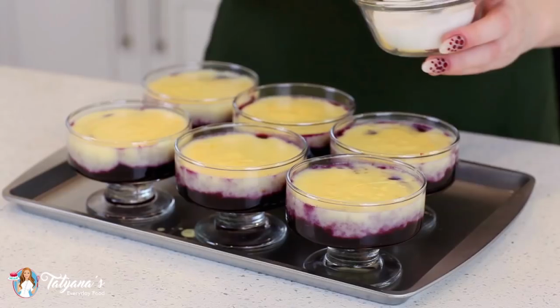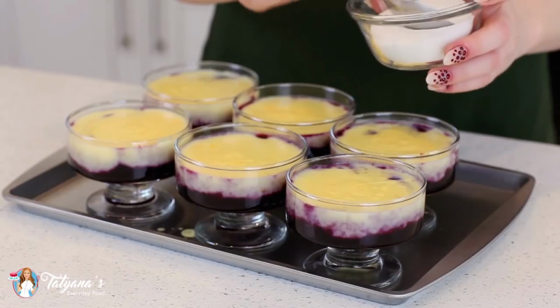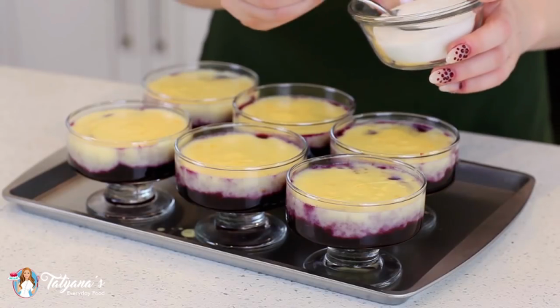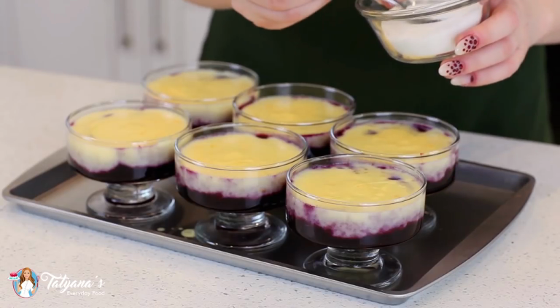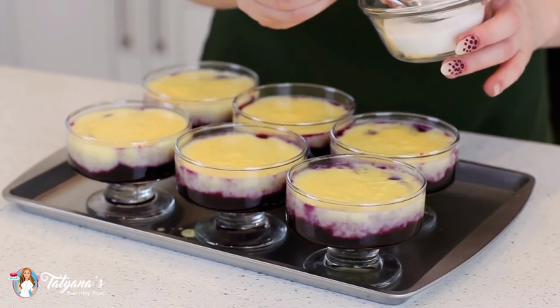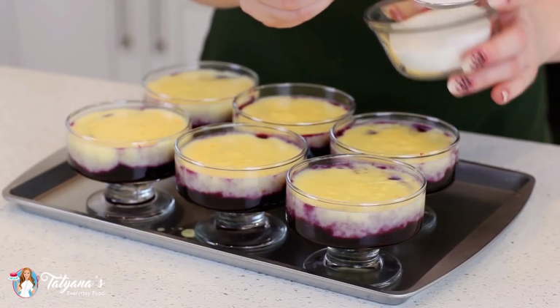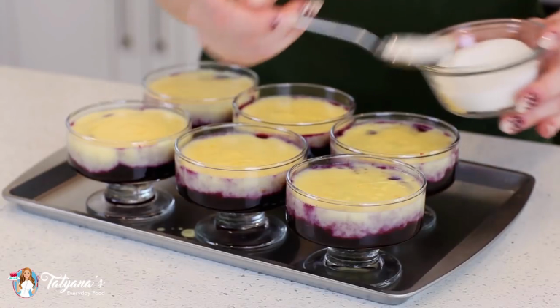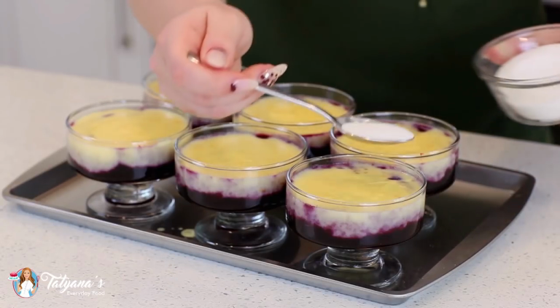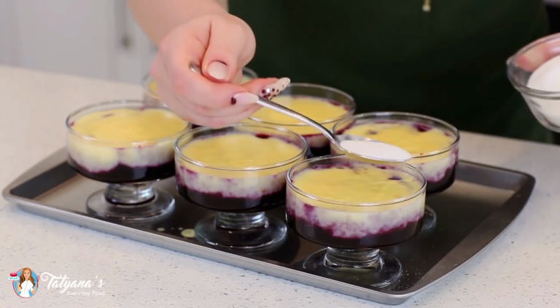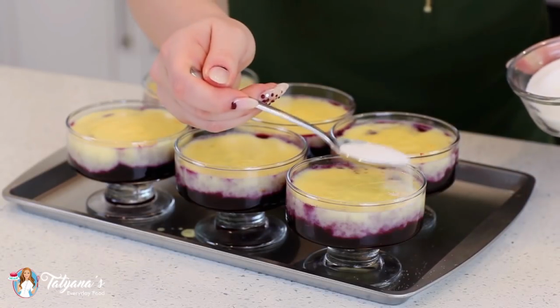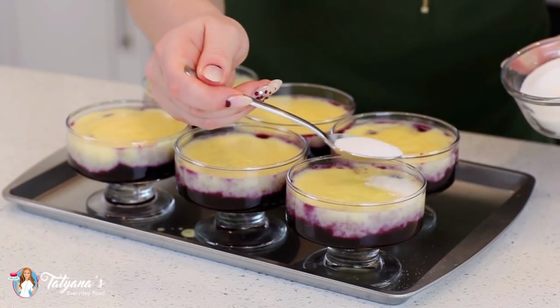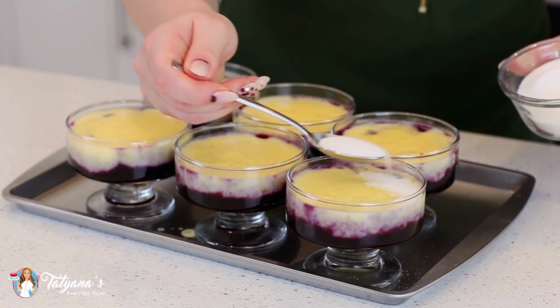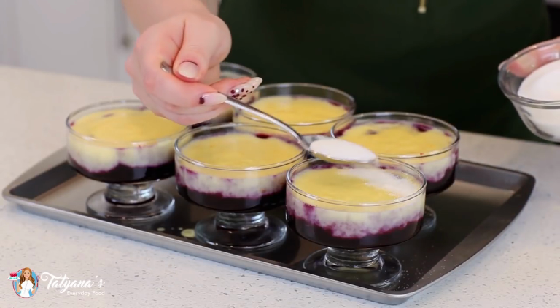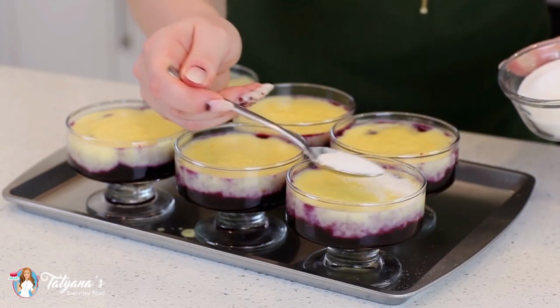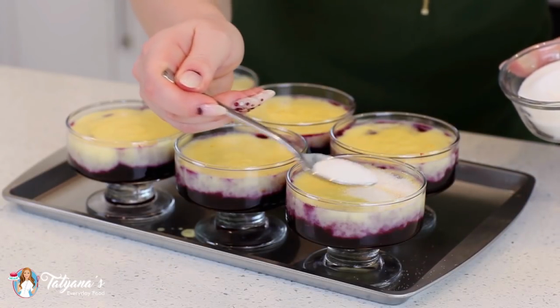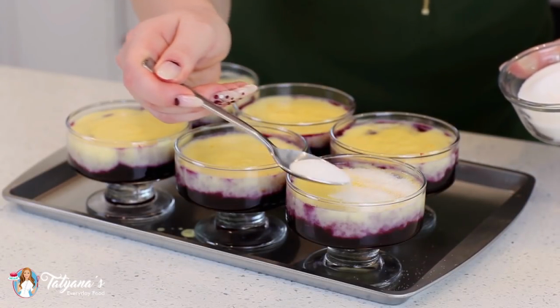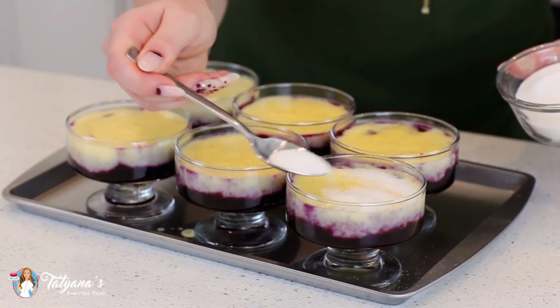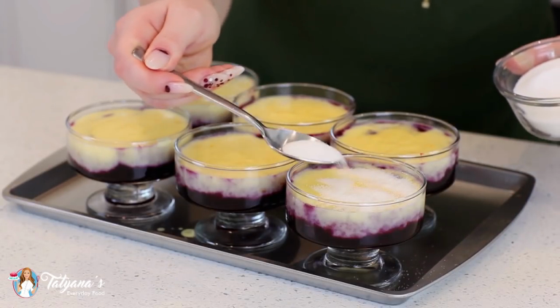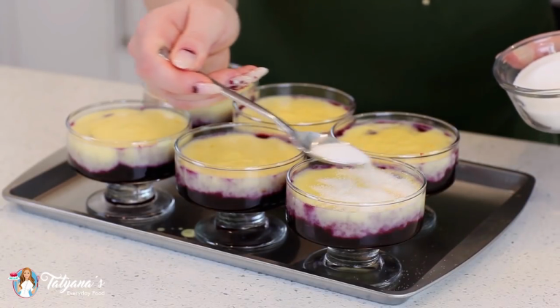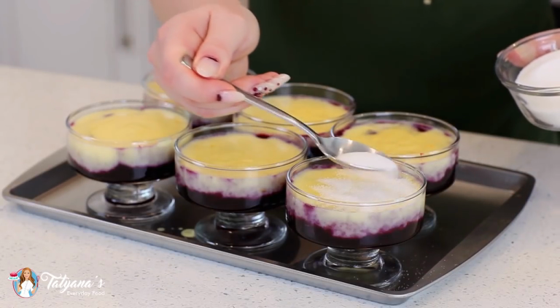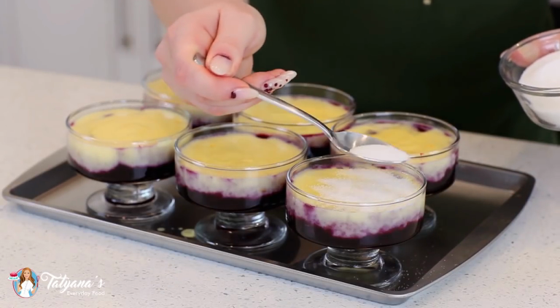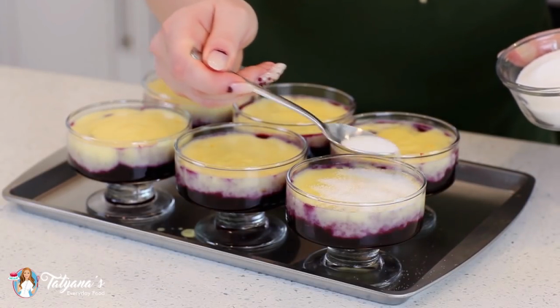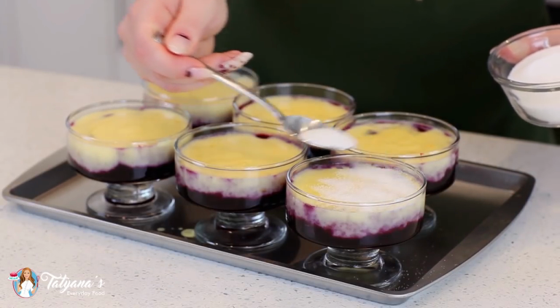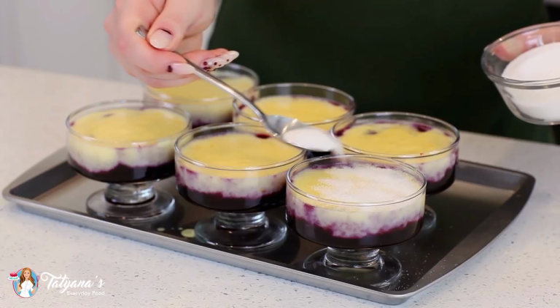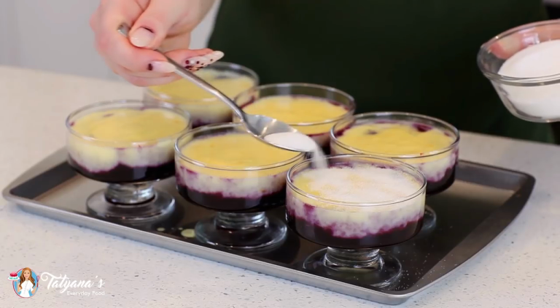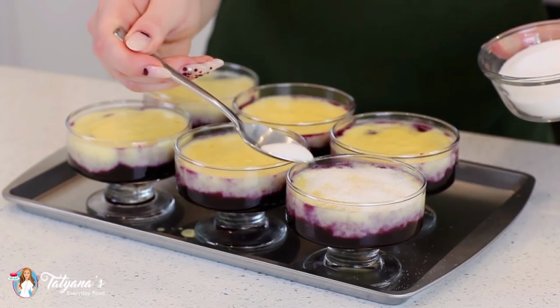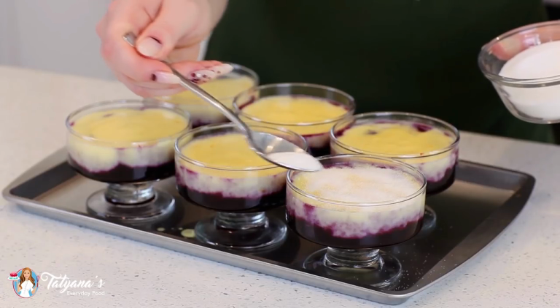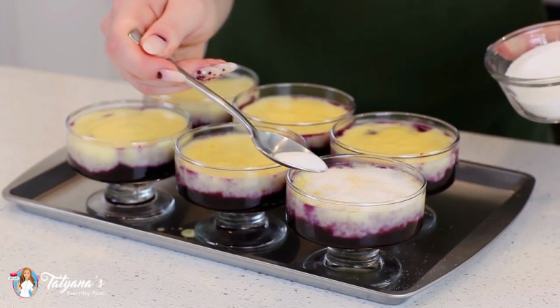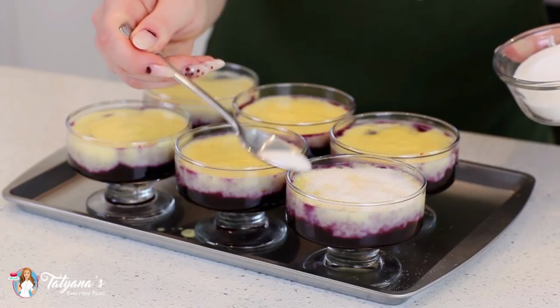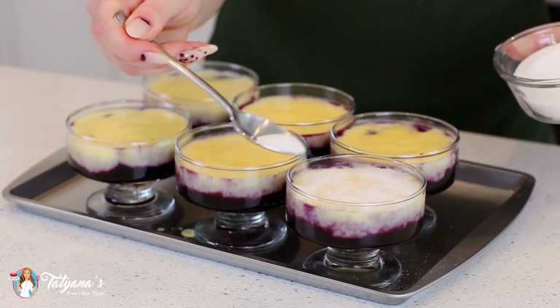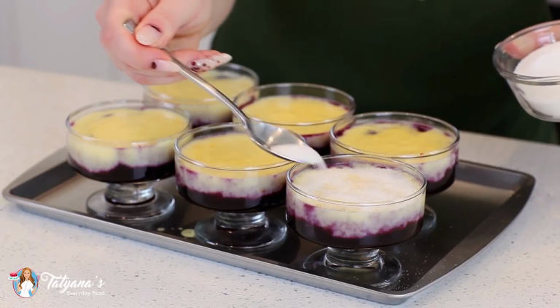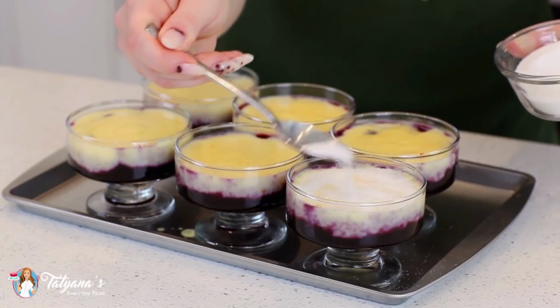And once that custard is nicely set in the refrigerator, go ahead and take it out. We're going to sprinkle a light layer of sugar over the top.